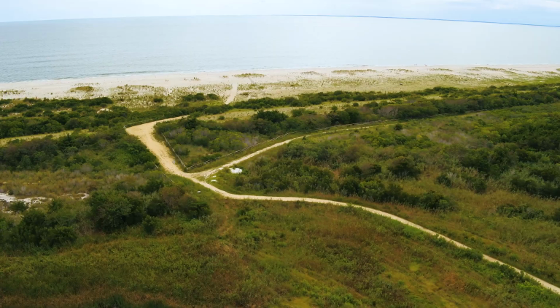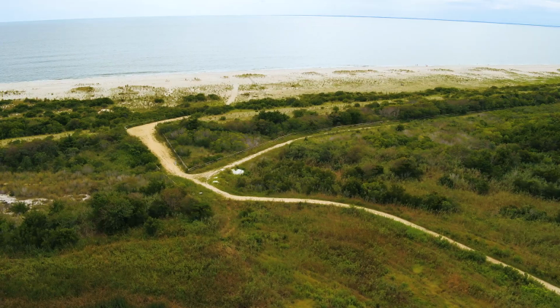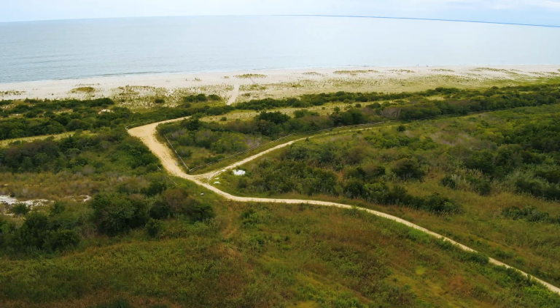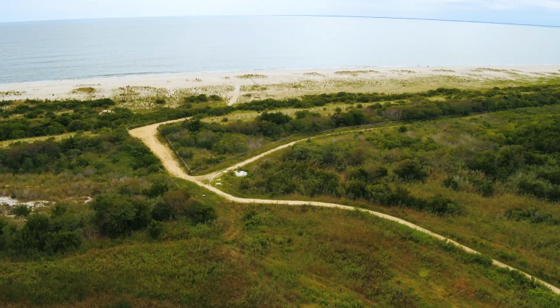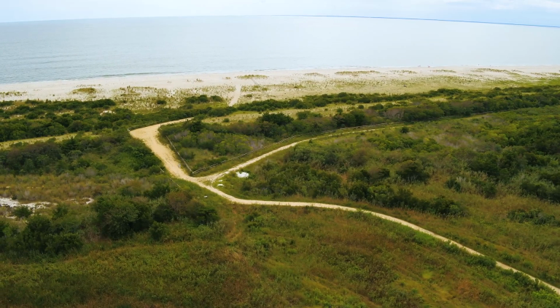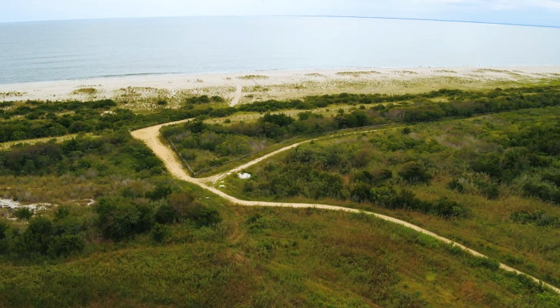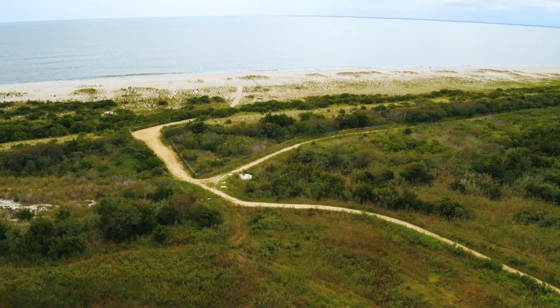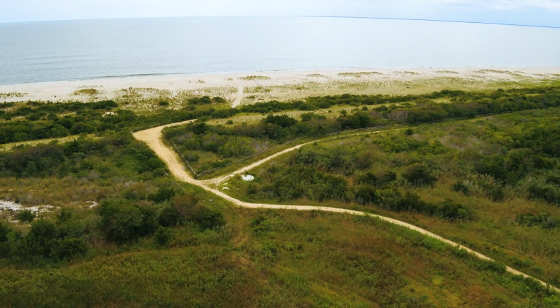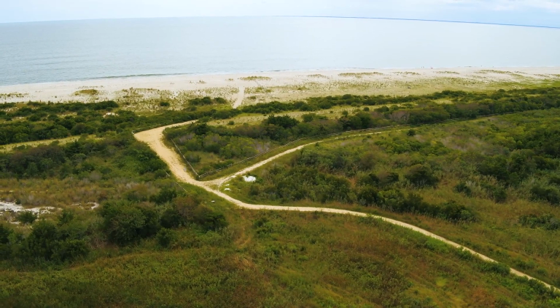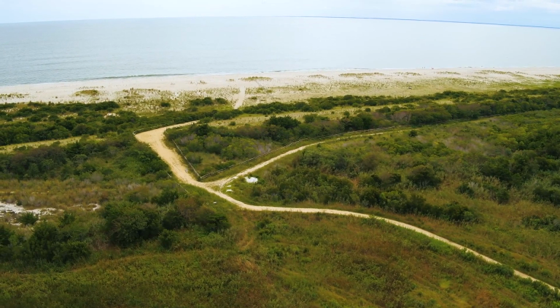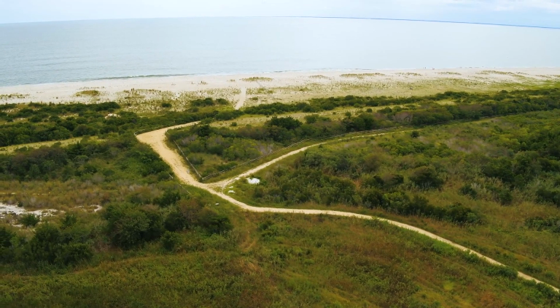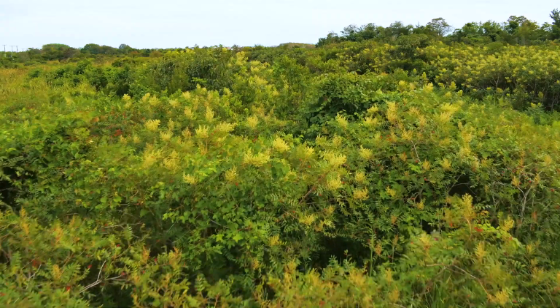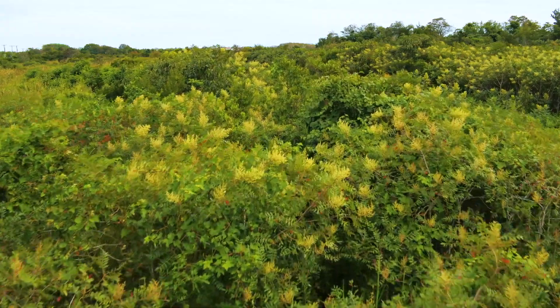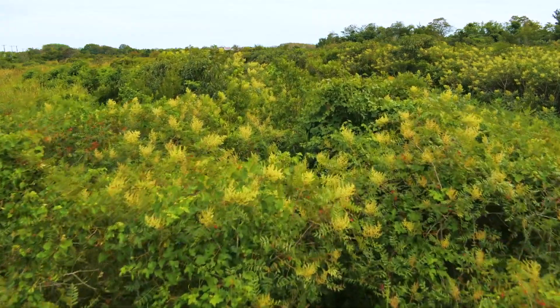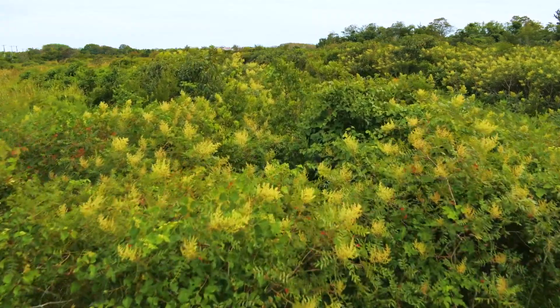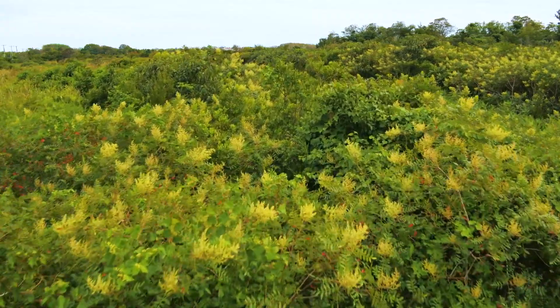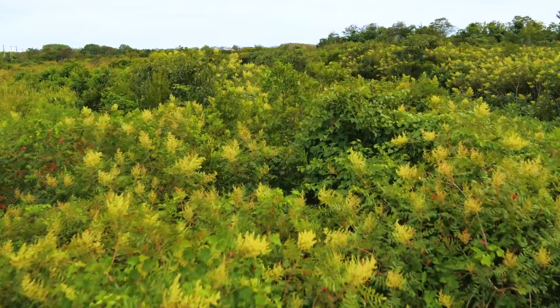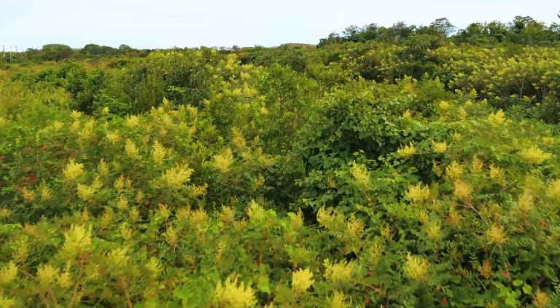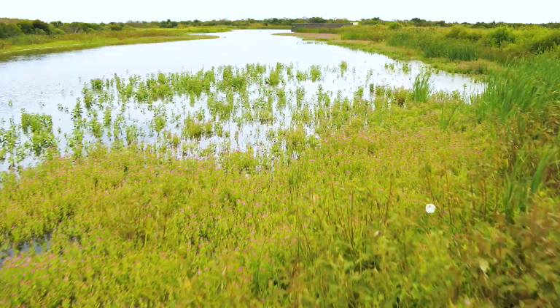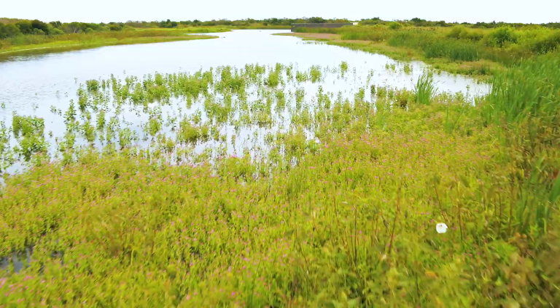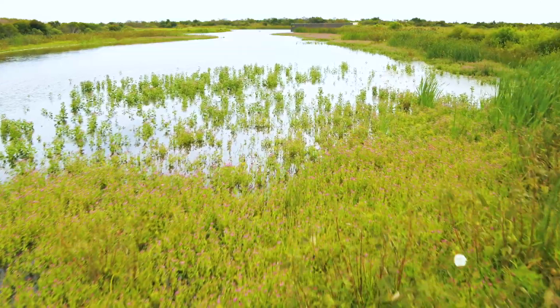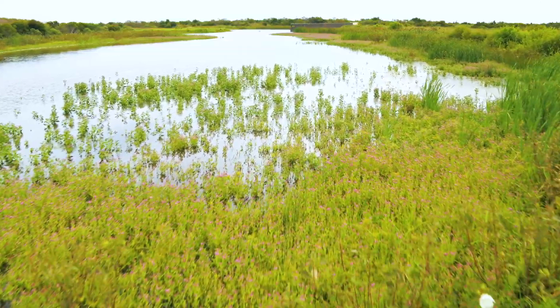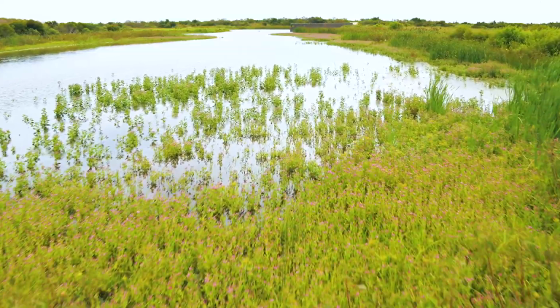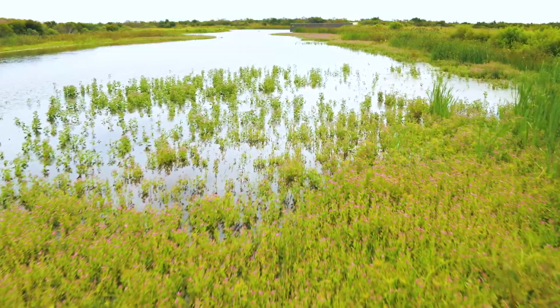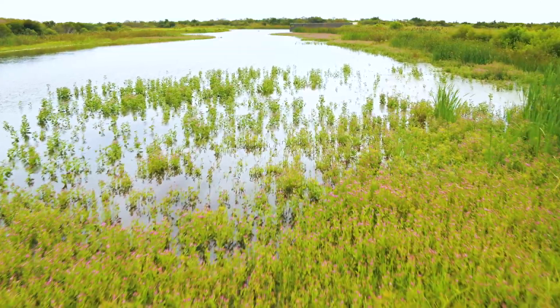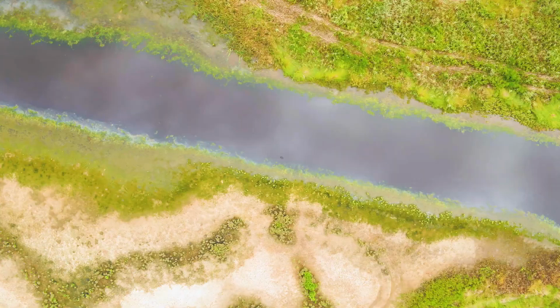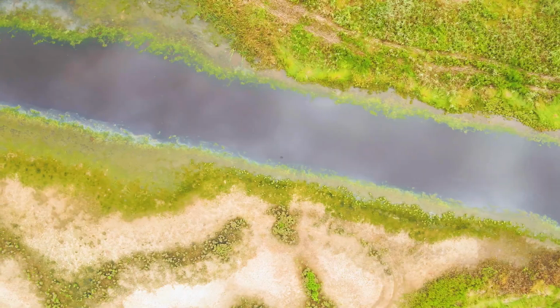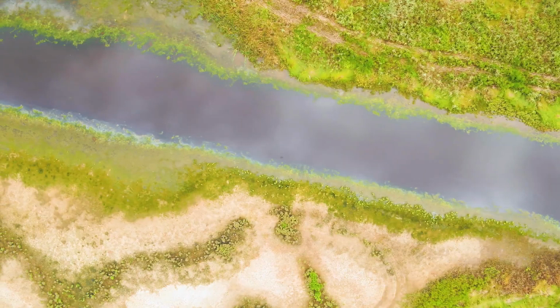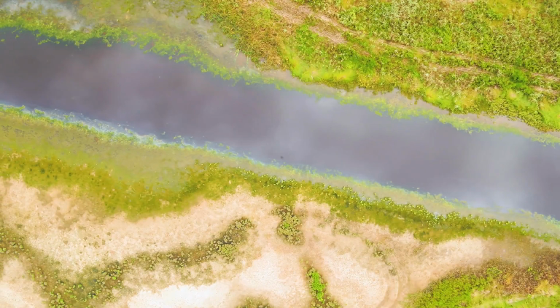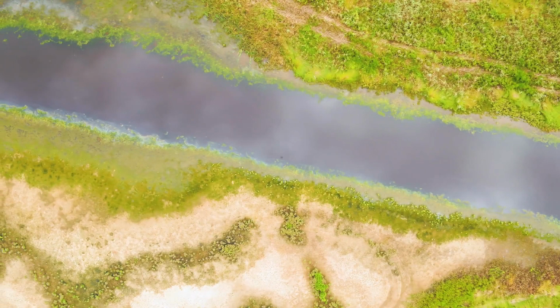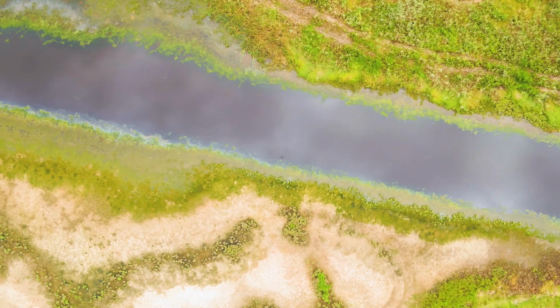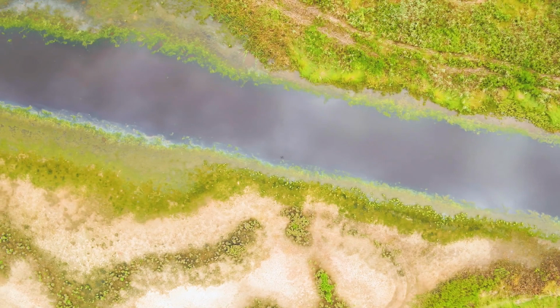We have beach habitat, which is good for beach birds. We have woodland areas, we have wetlands in this preserve — a multitude of habitats.